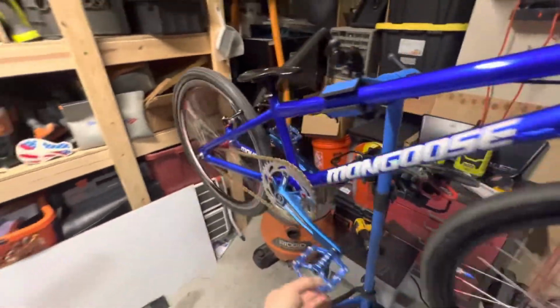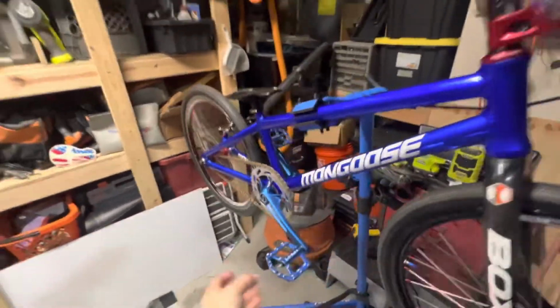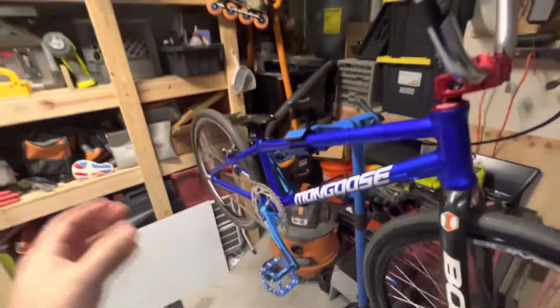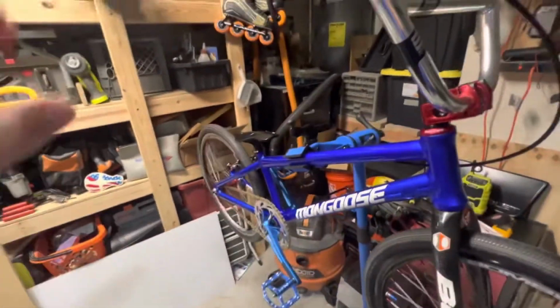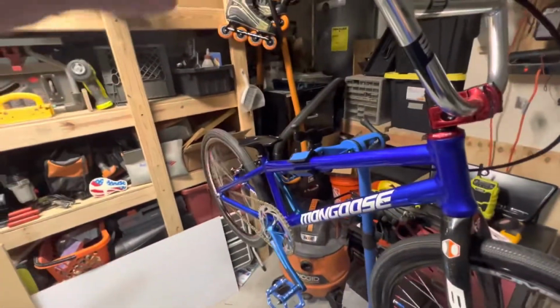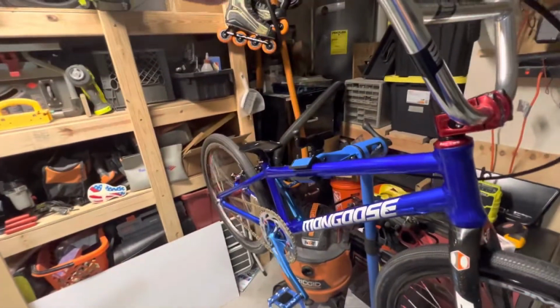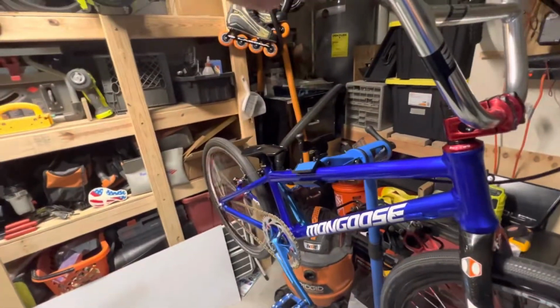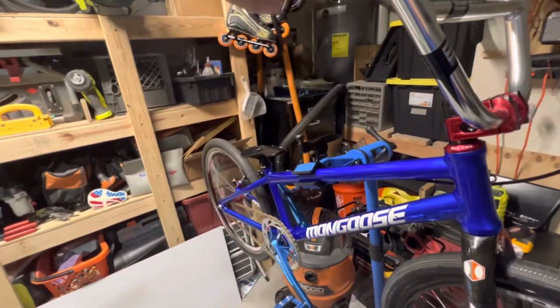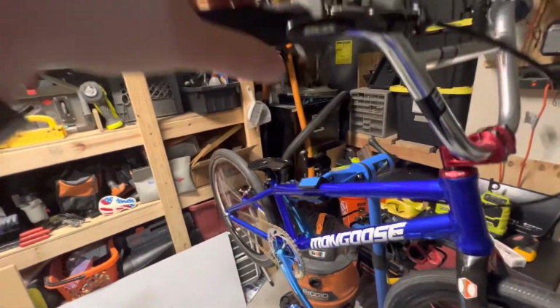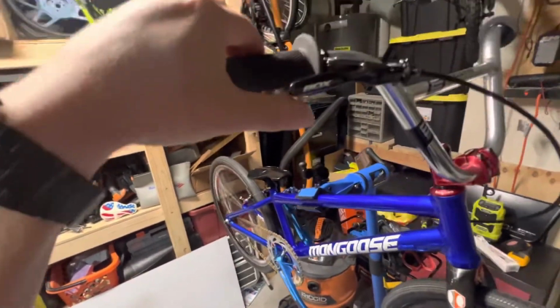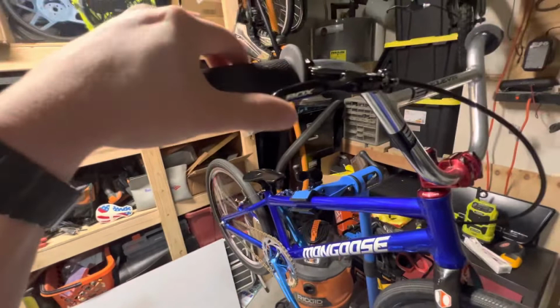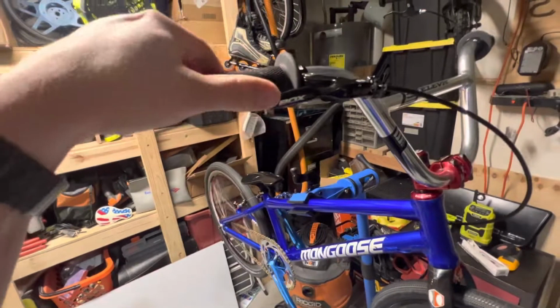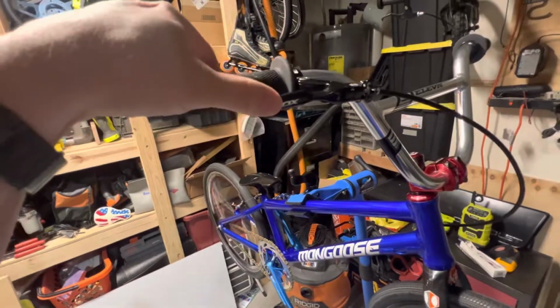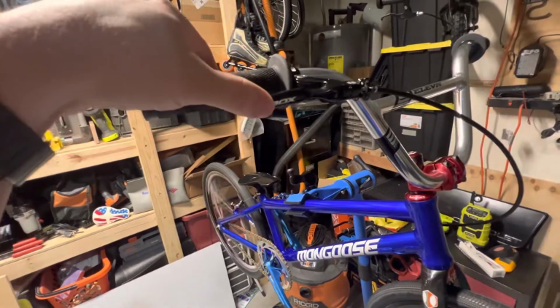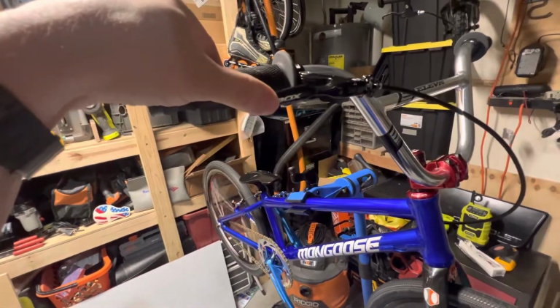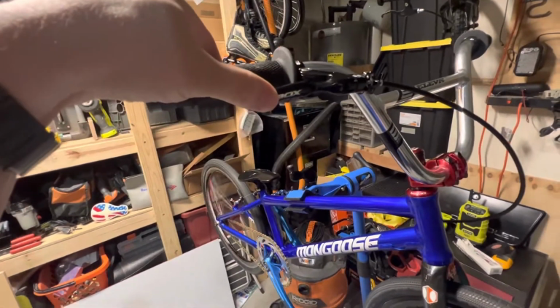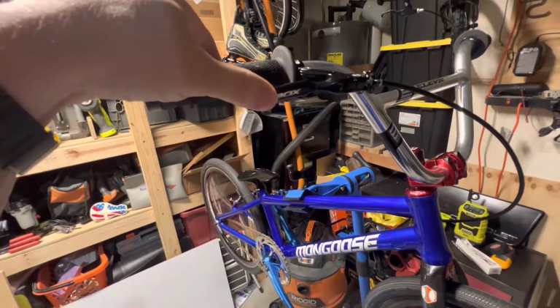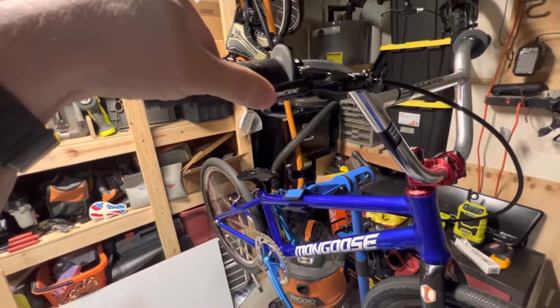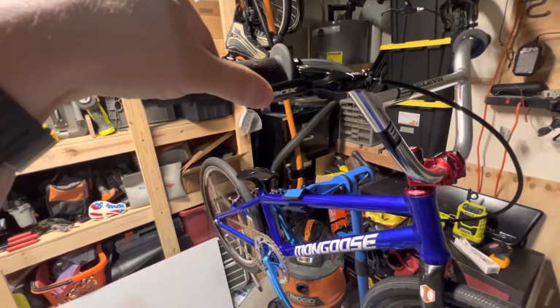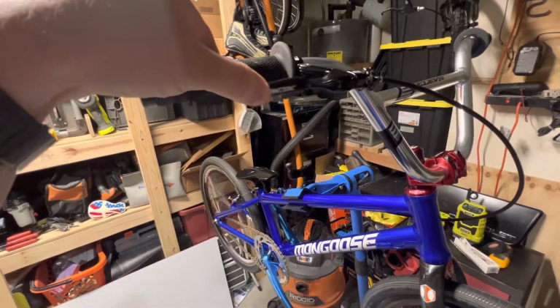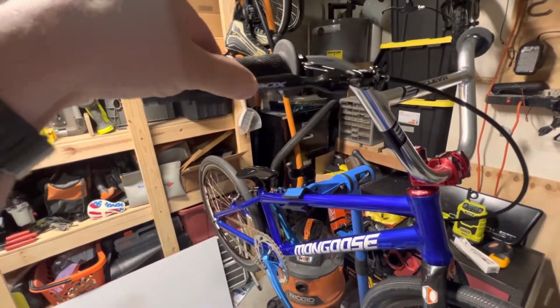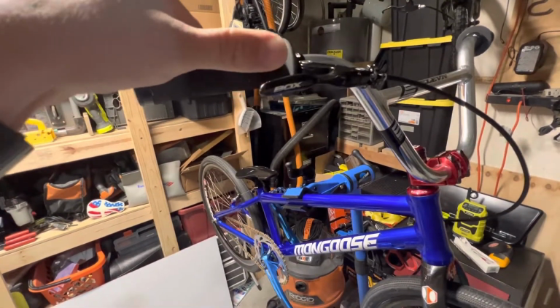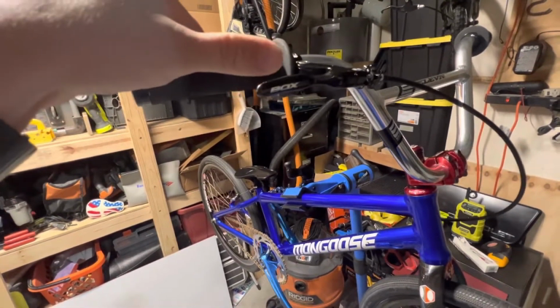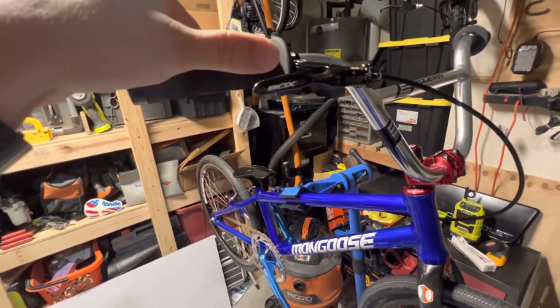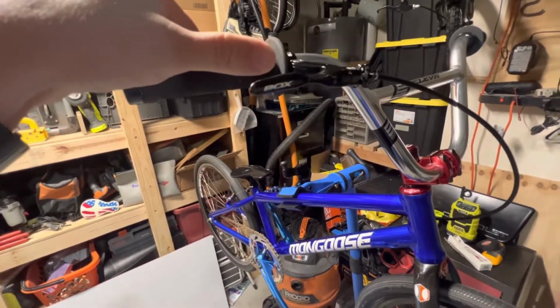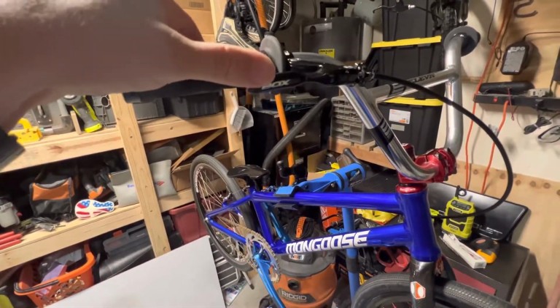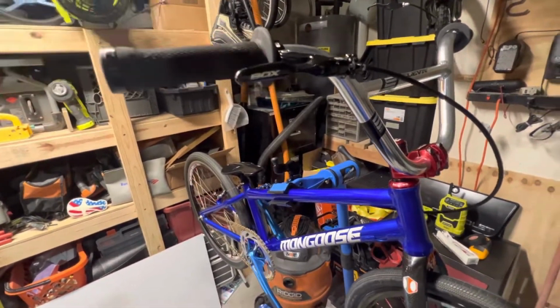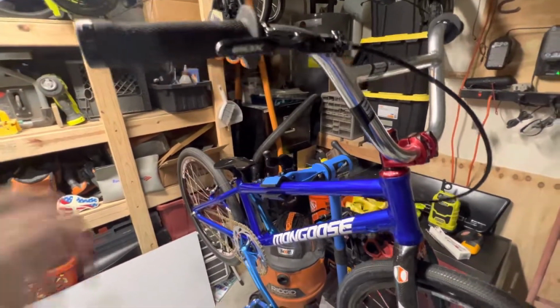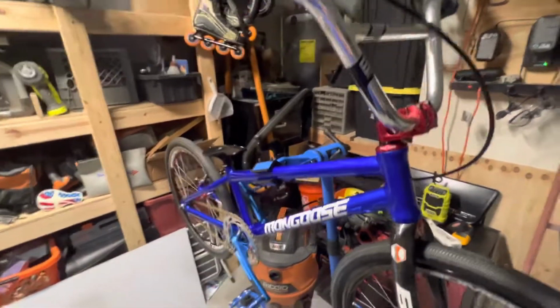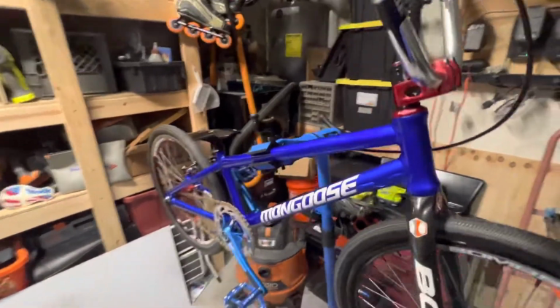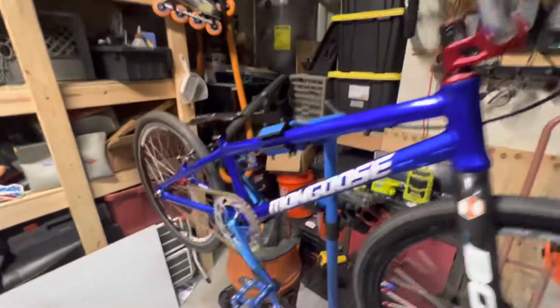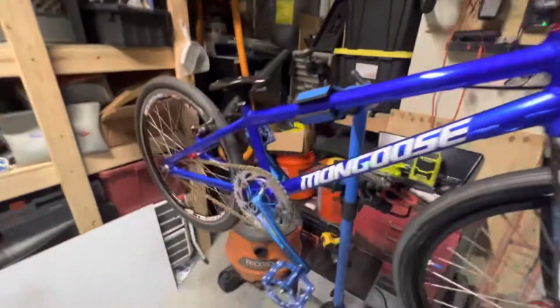Brakes work like a champ. Brakes work really, really well.